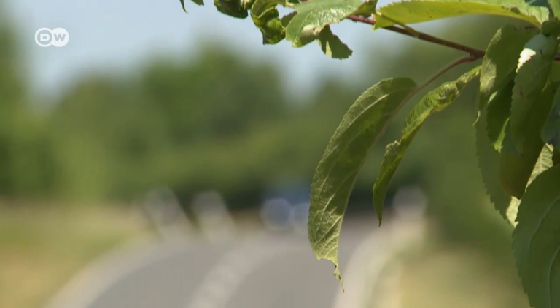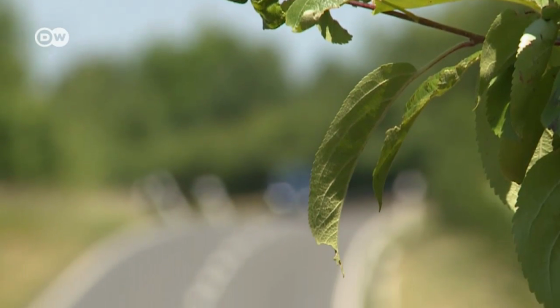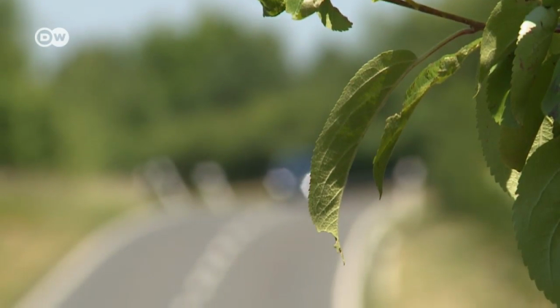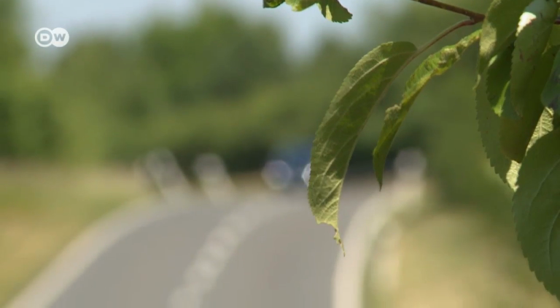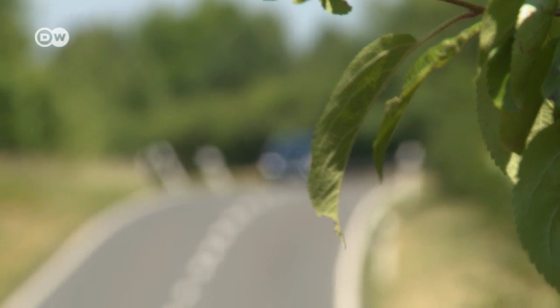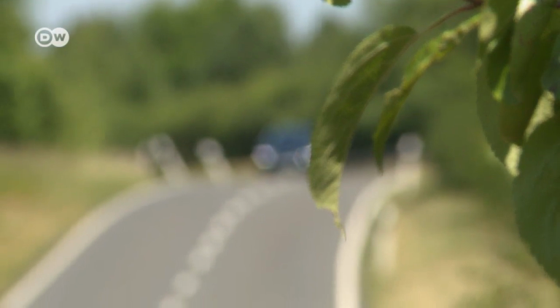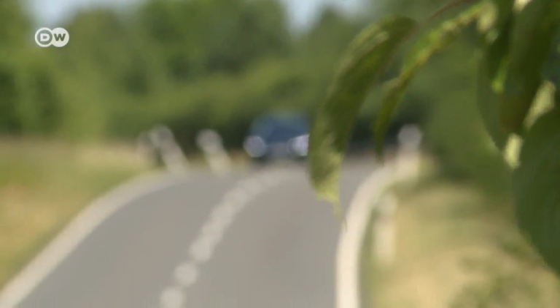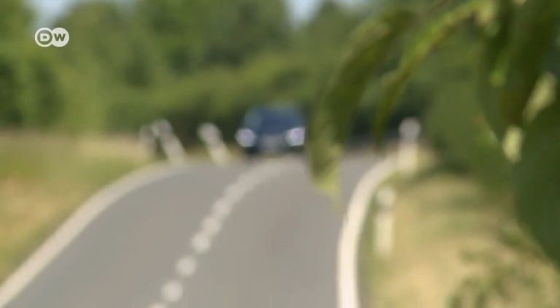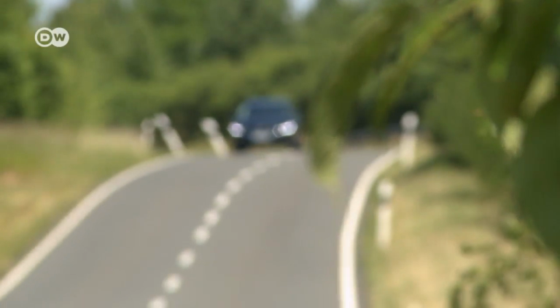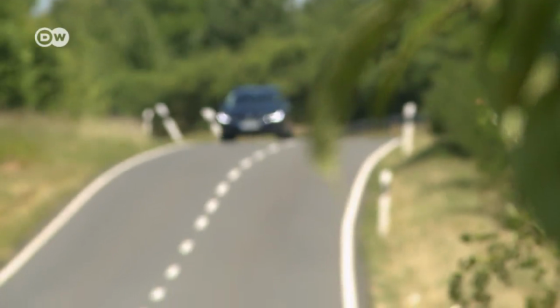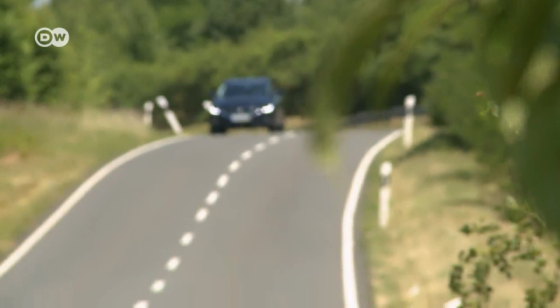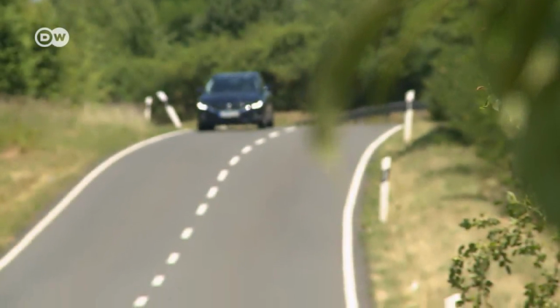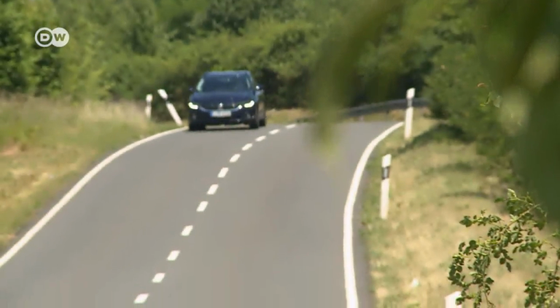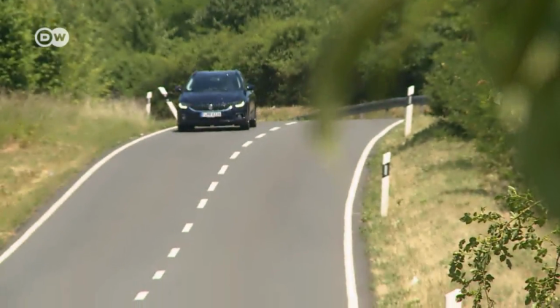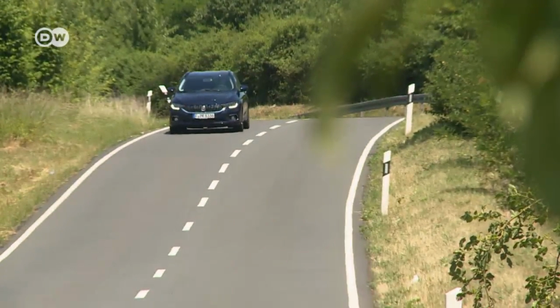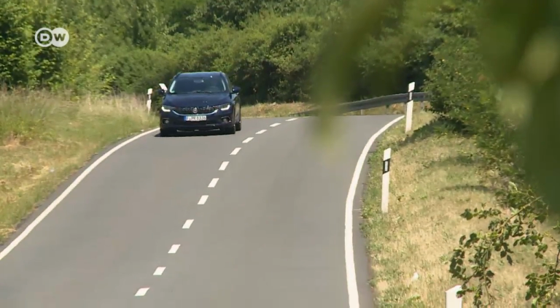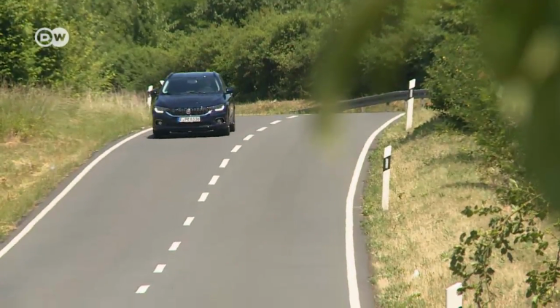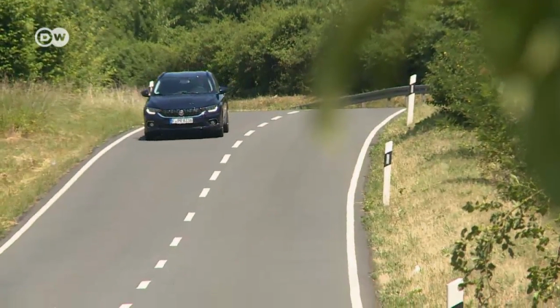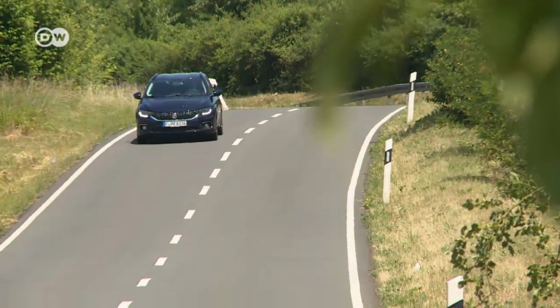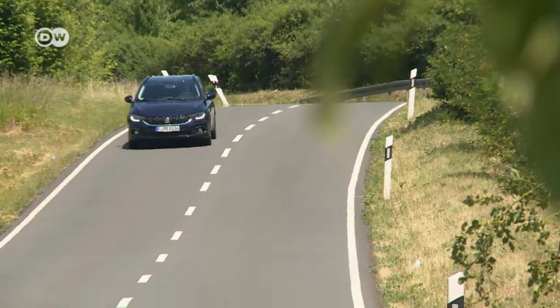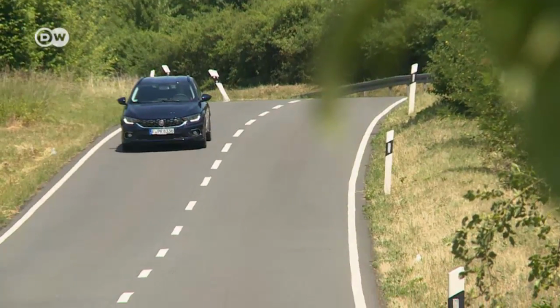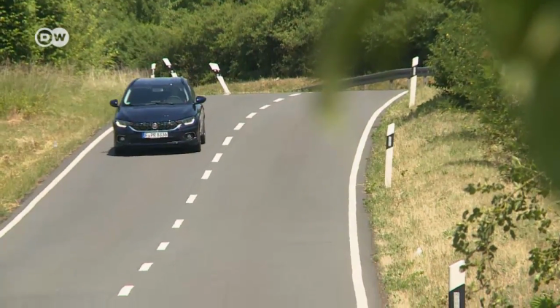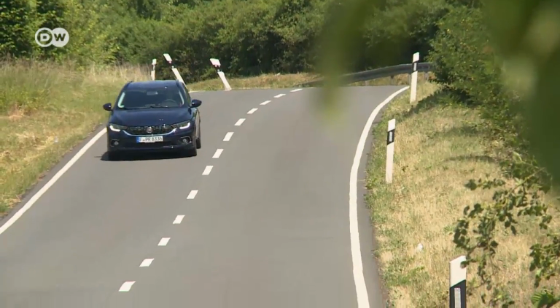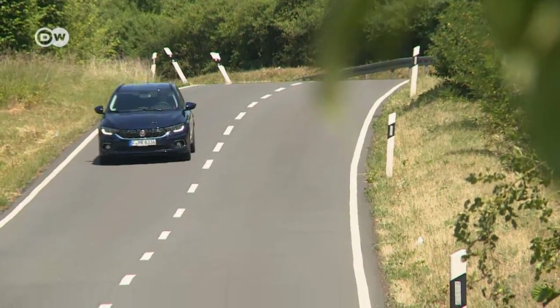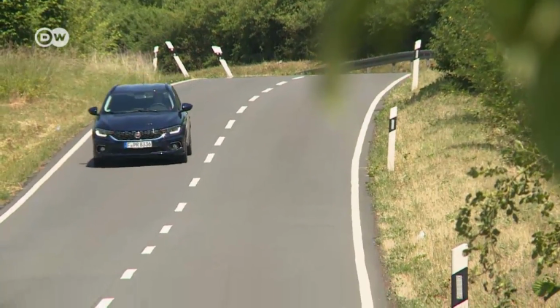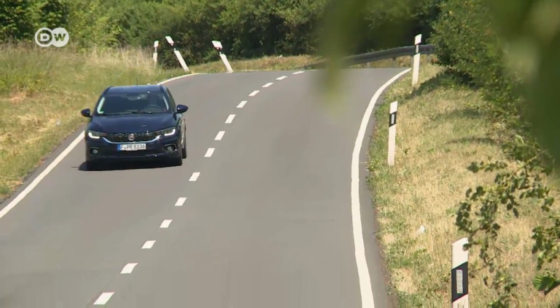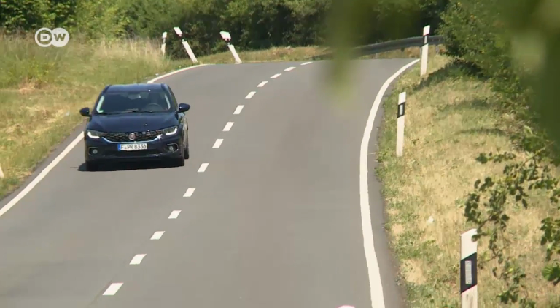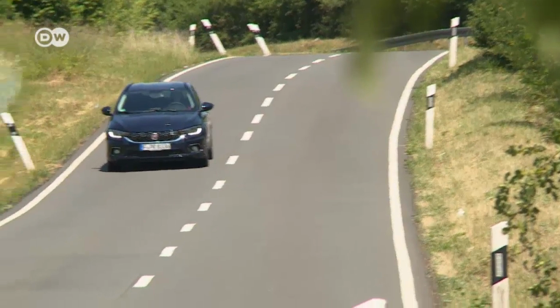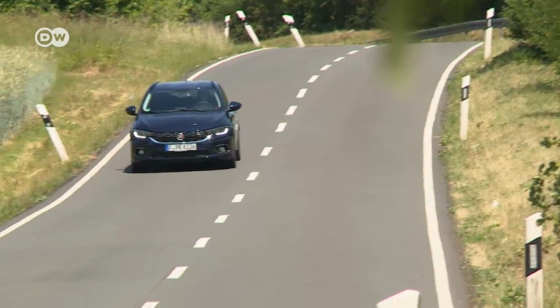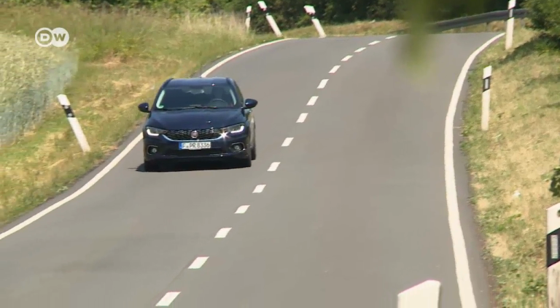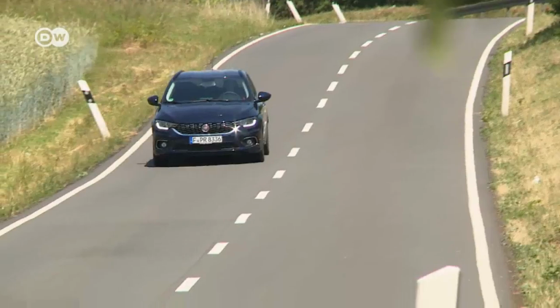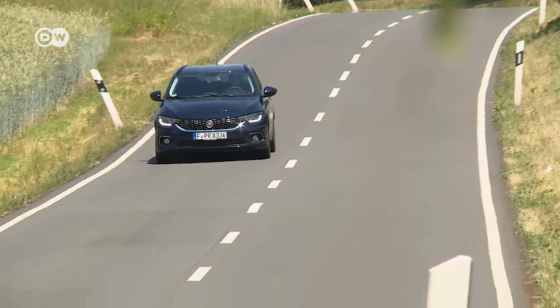The suspension is very soft. That makes it spongy in curves, but on the other hand, comfortable on long trips.